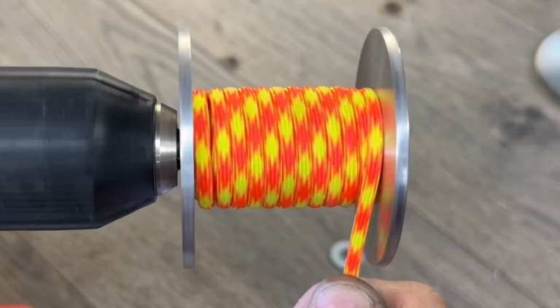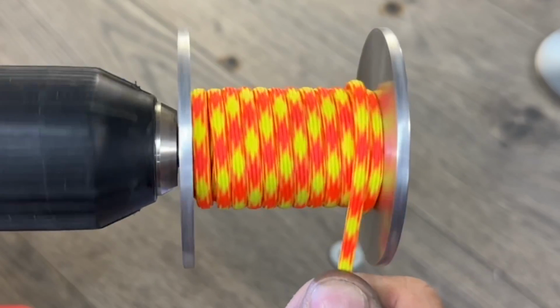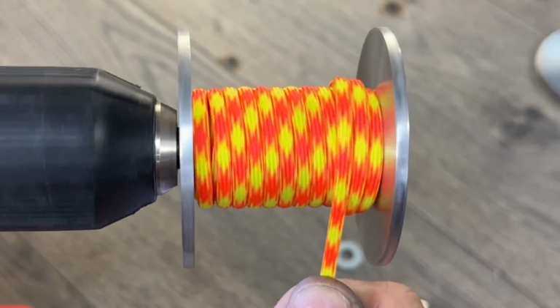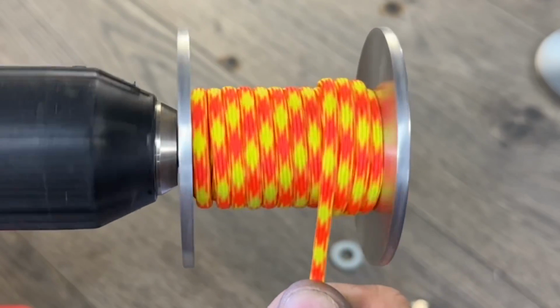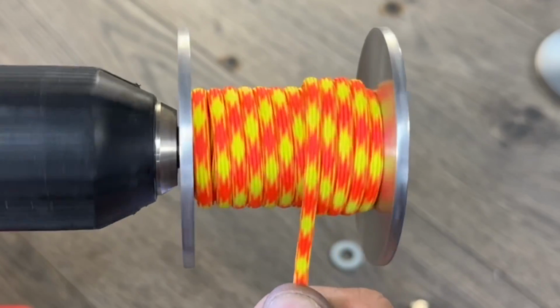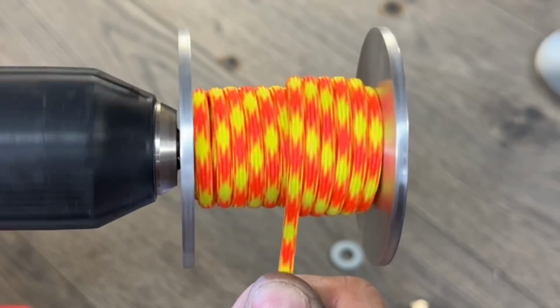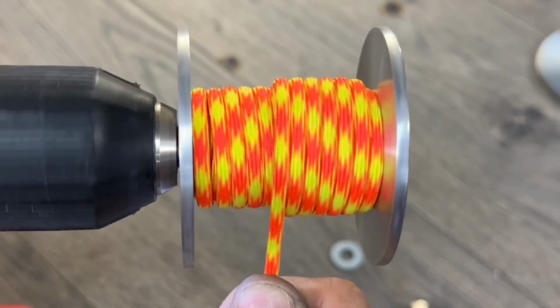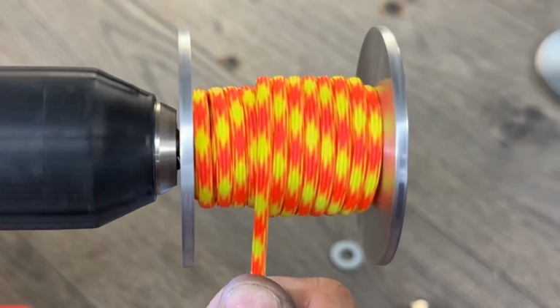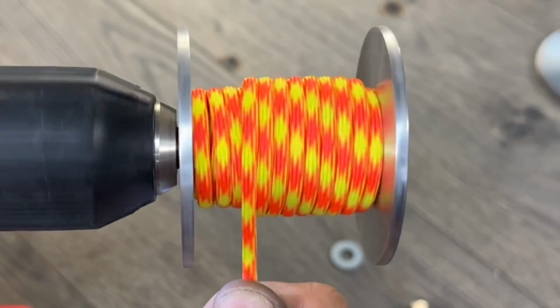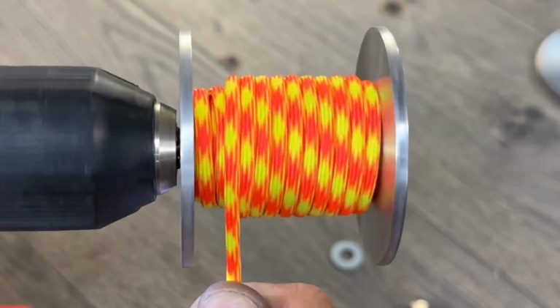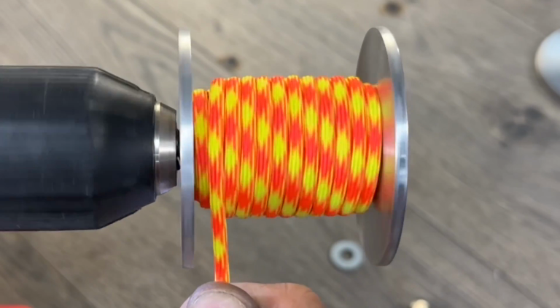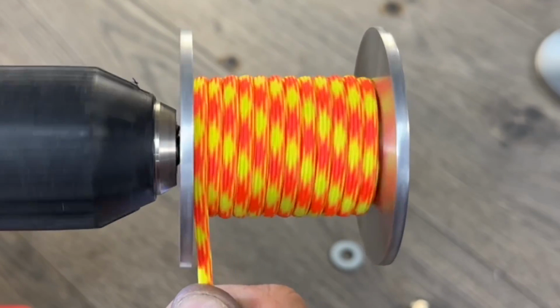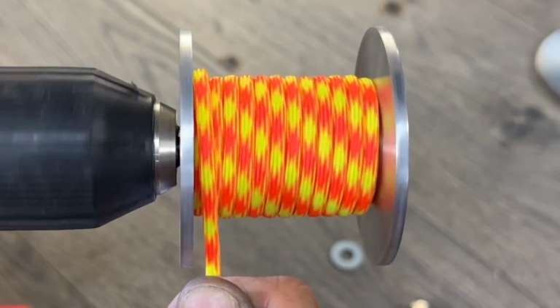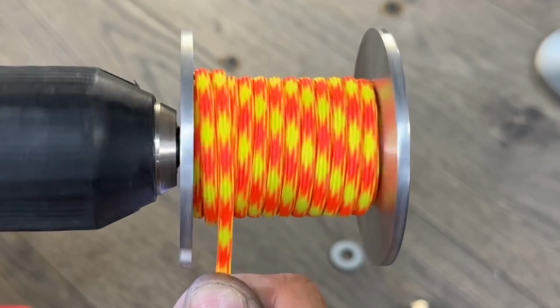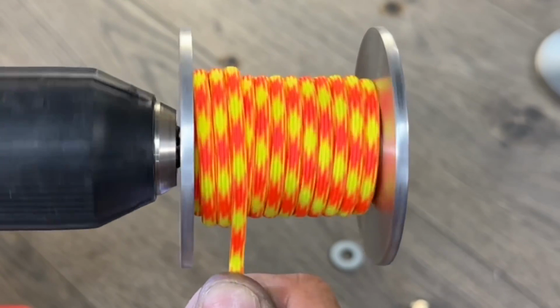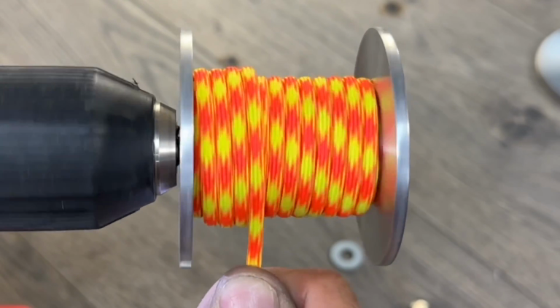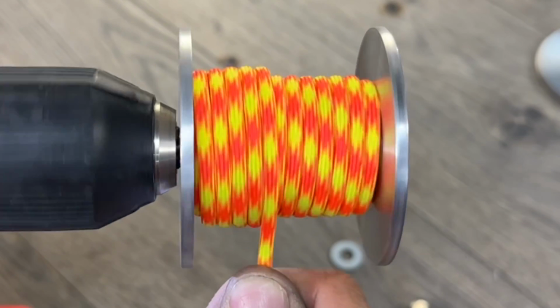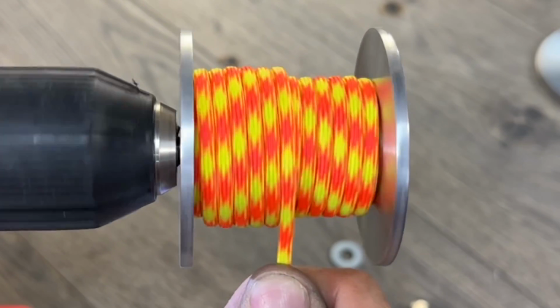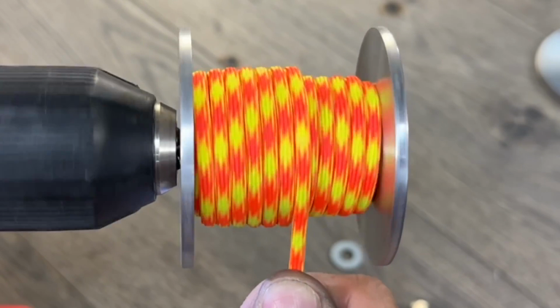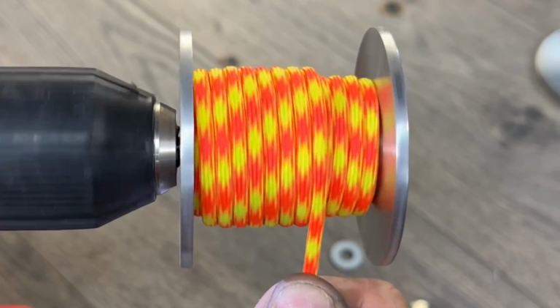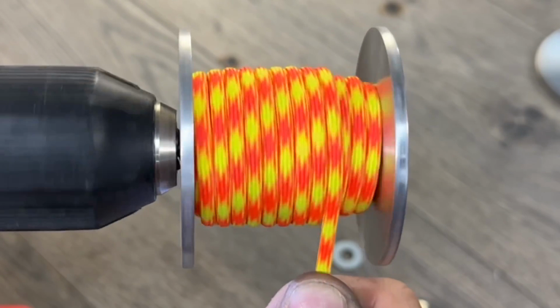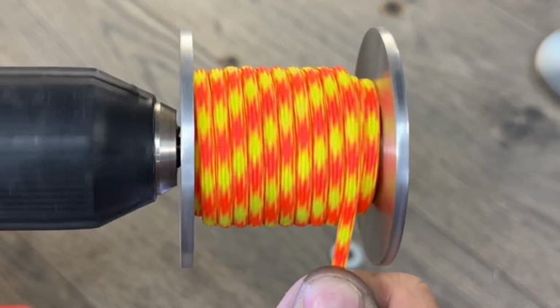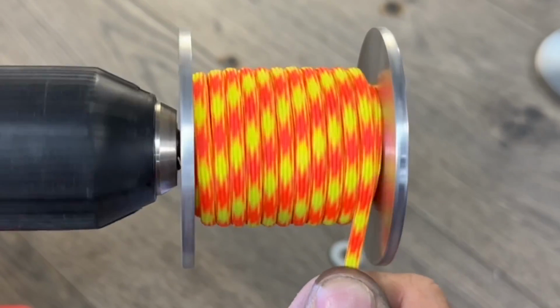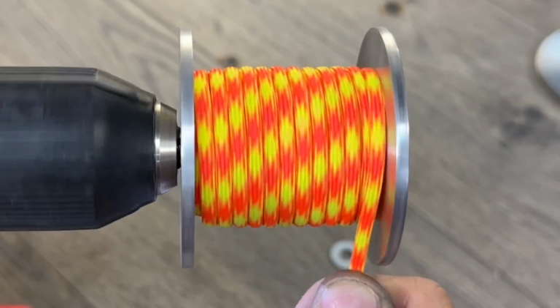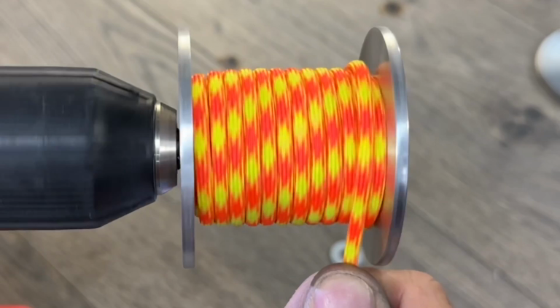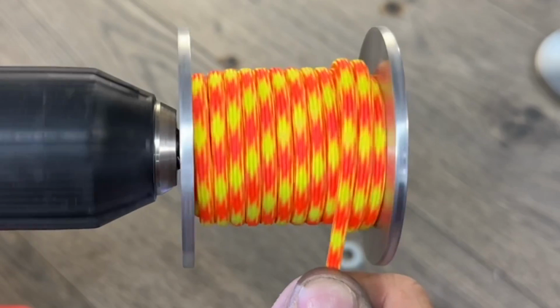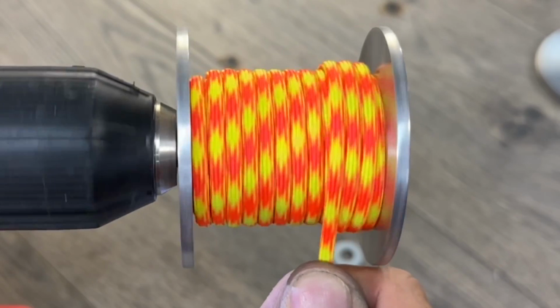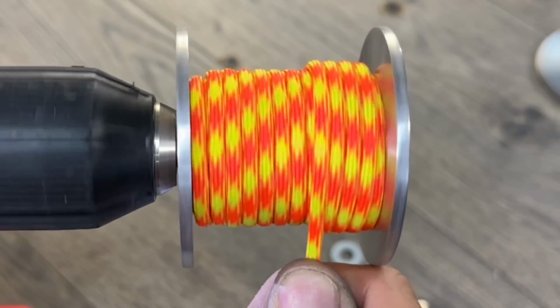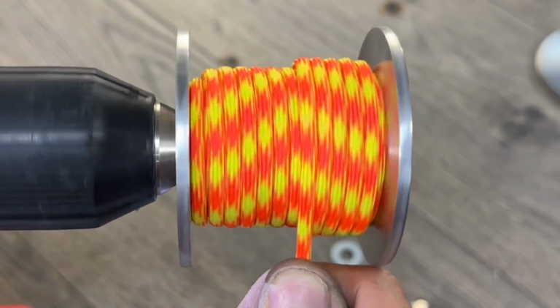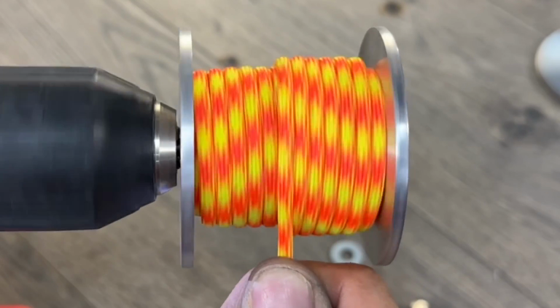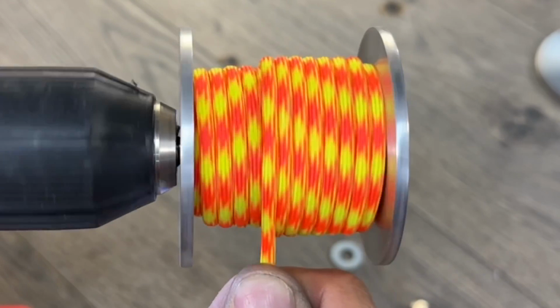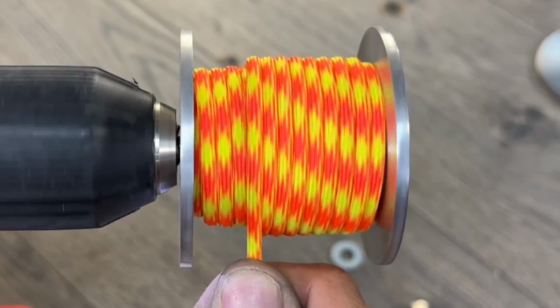I kept this footage of the spool winding up. It's actually hypnotizing you to subscribe if you haven't already.